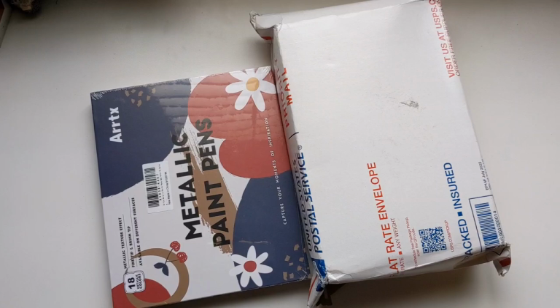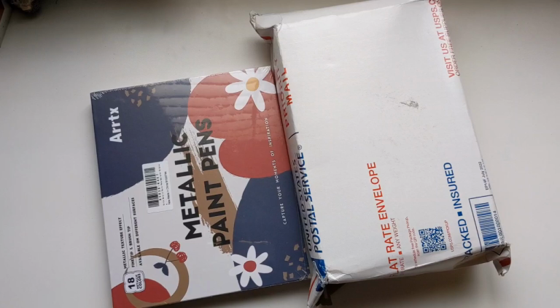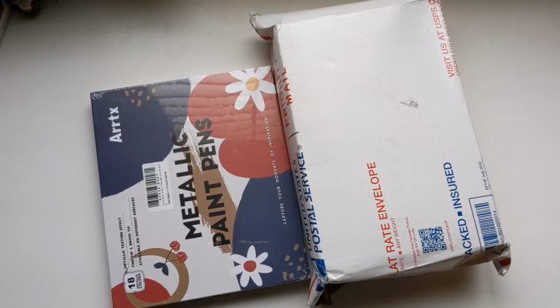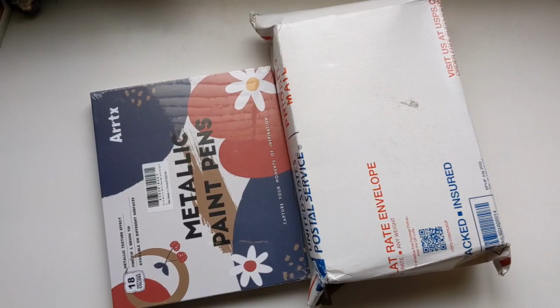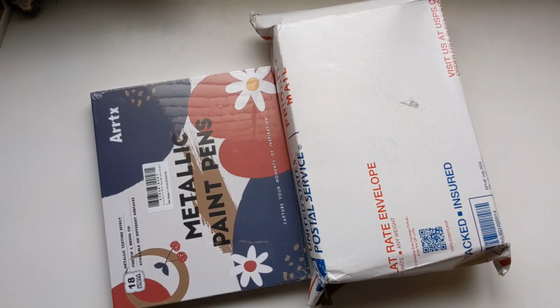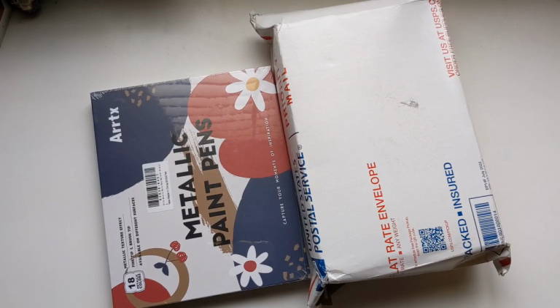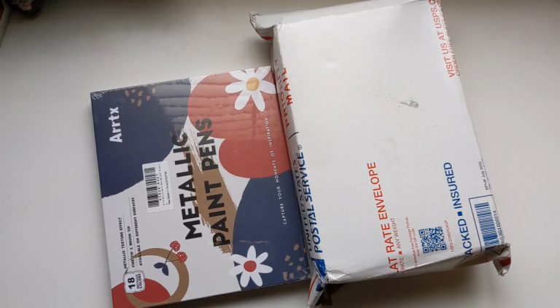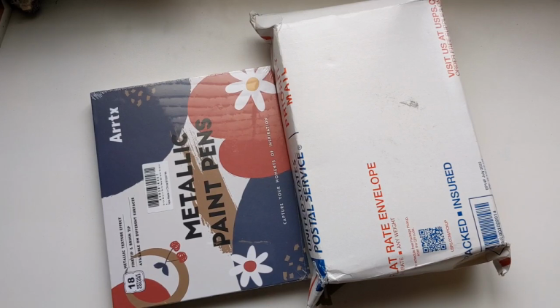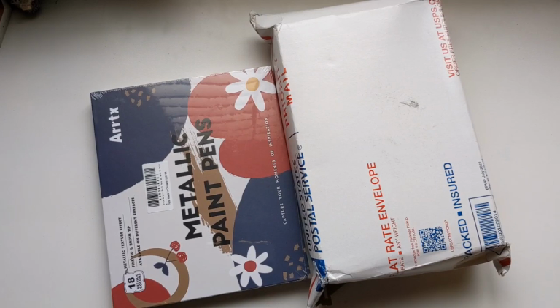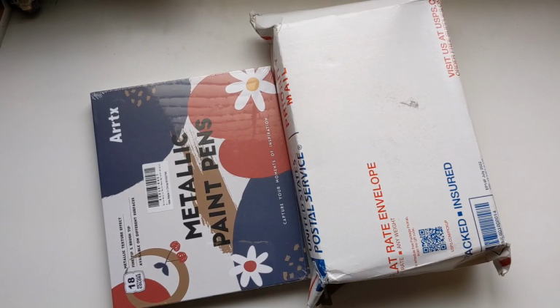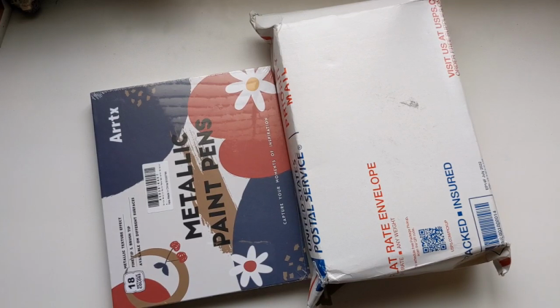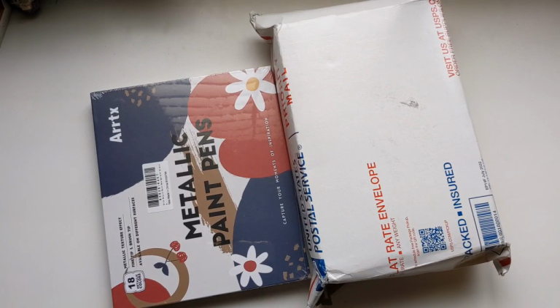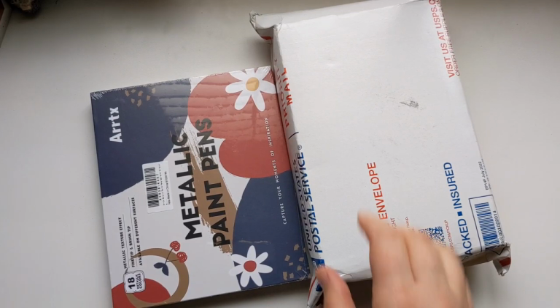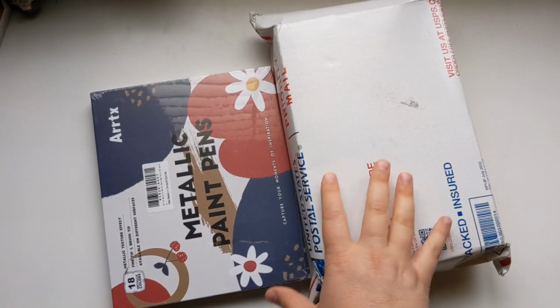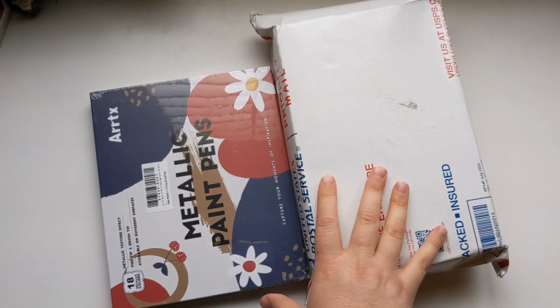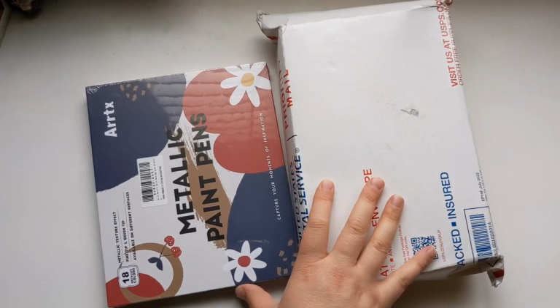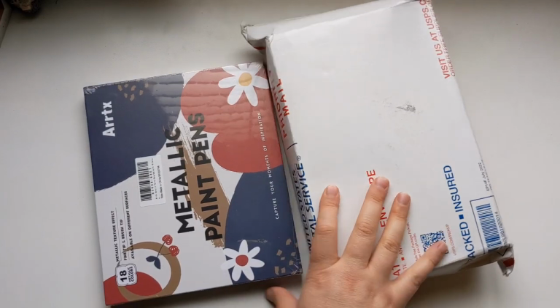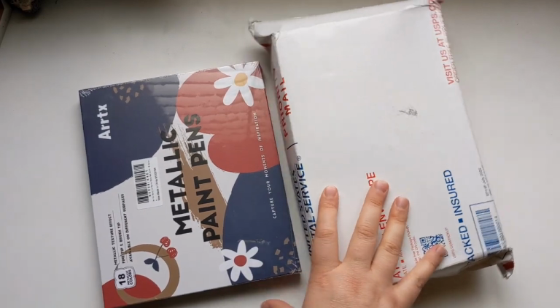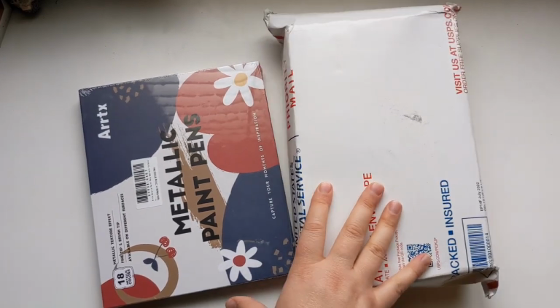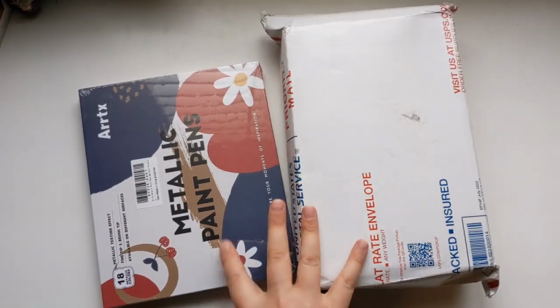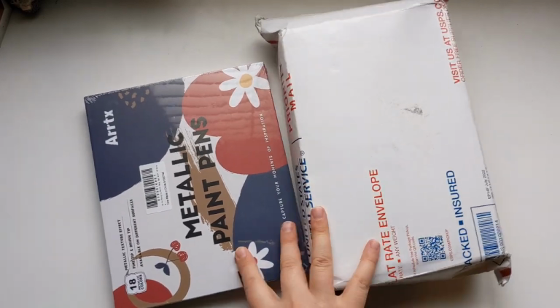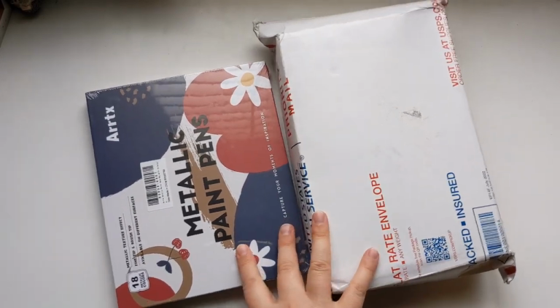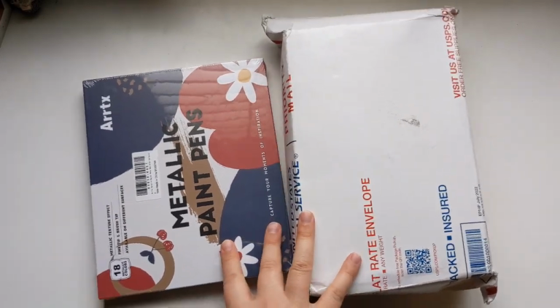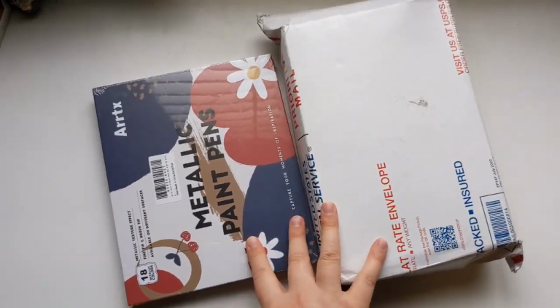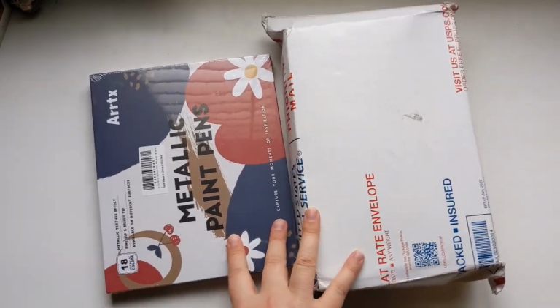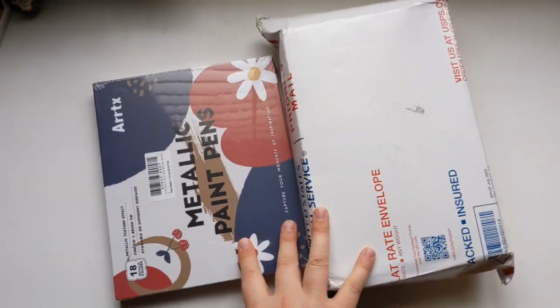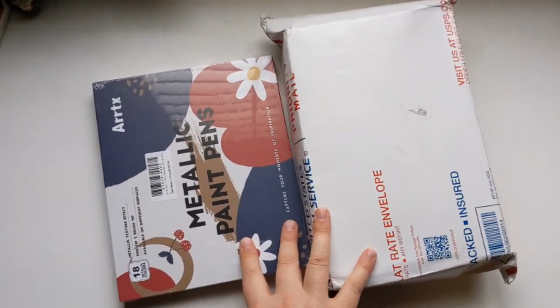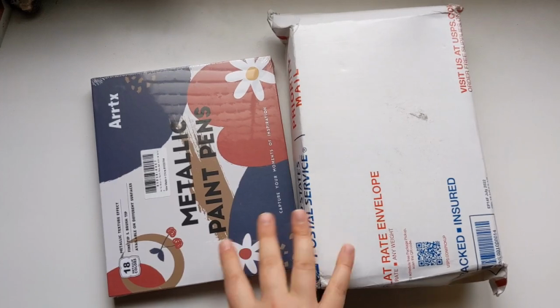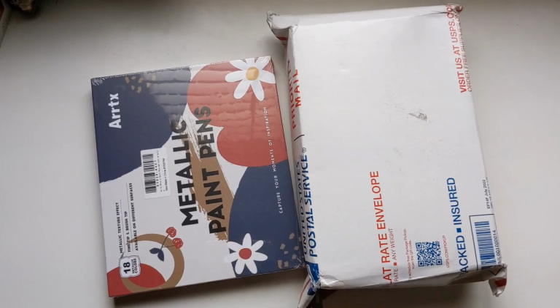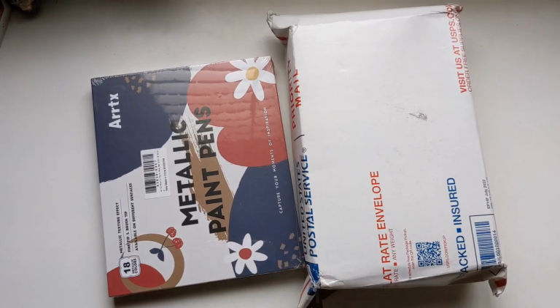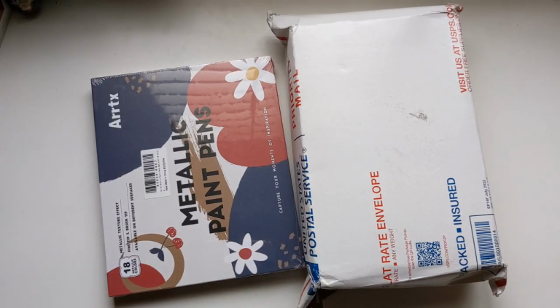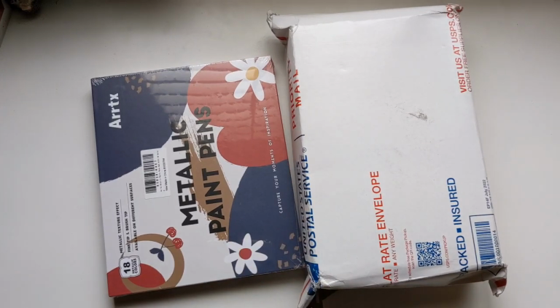Welcome! Time for some art fun! Today we have a fun unboxing and we'll test some things out, so stick around!